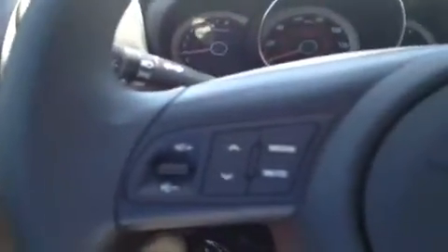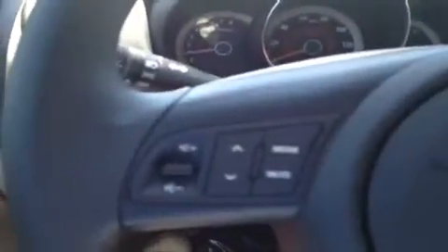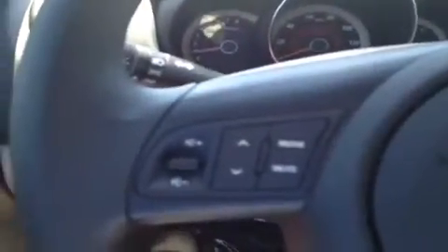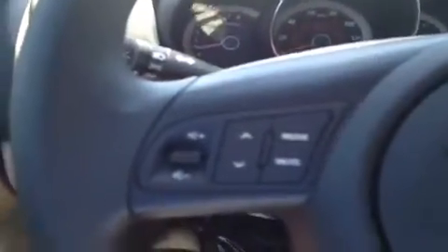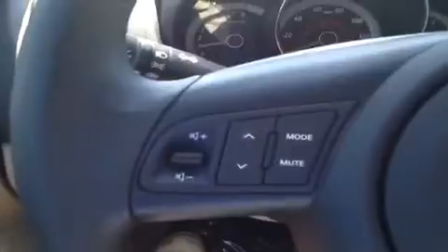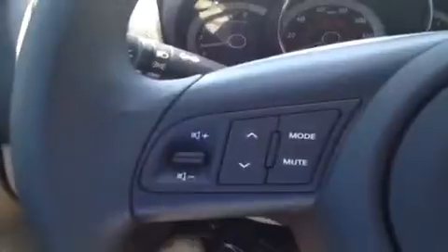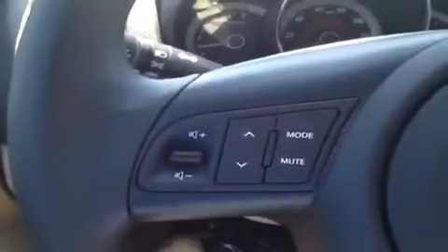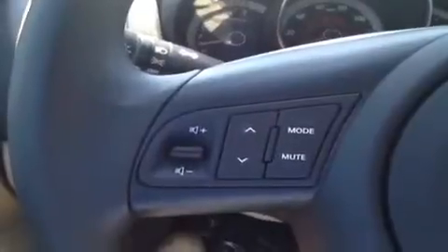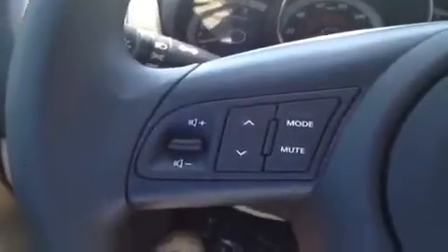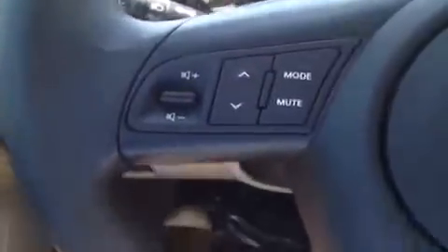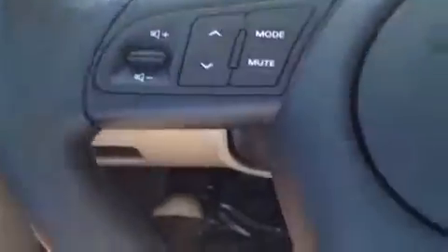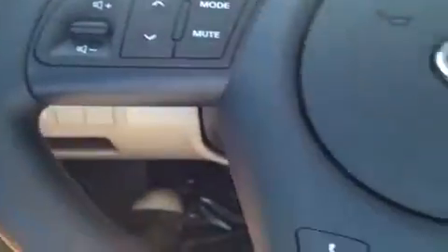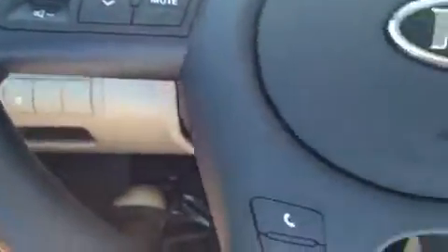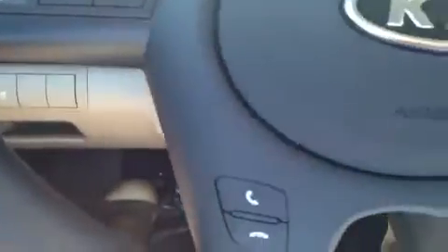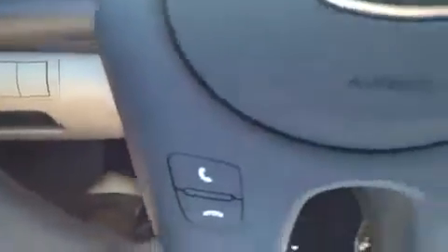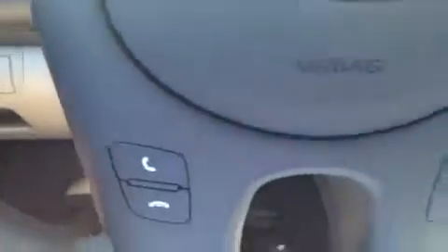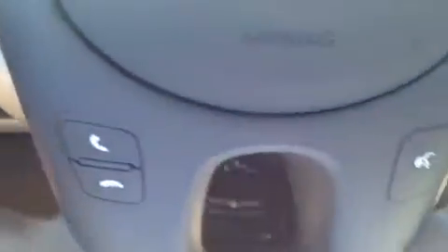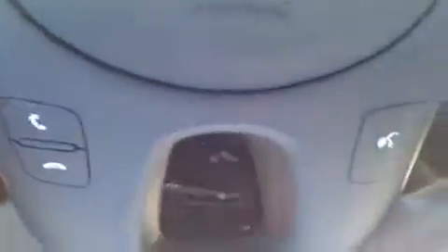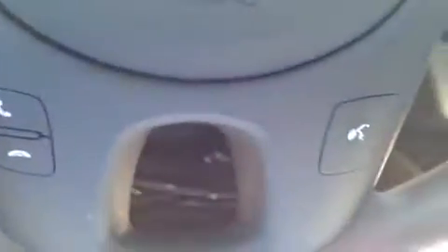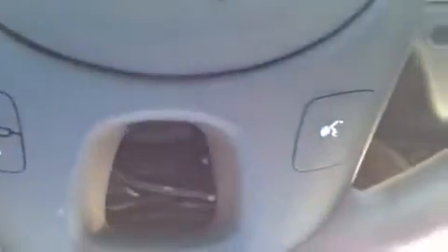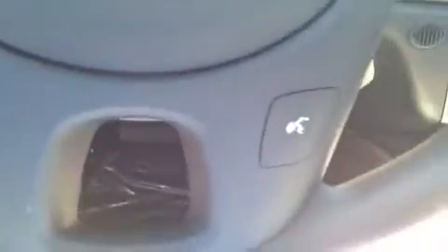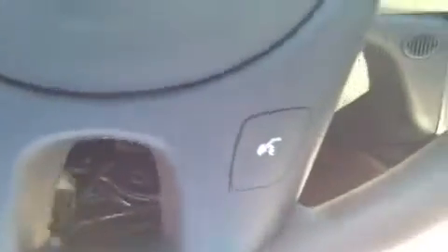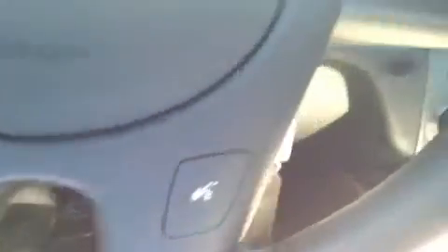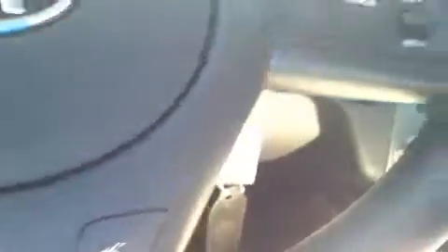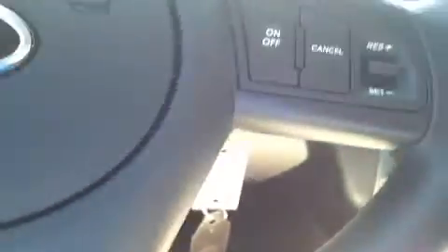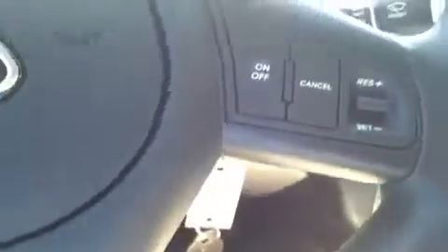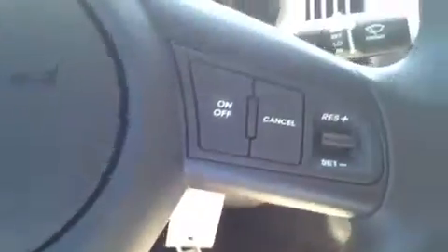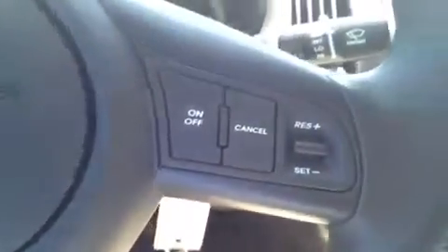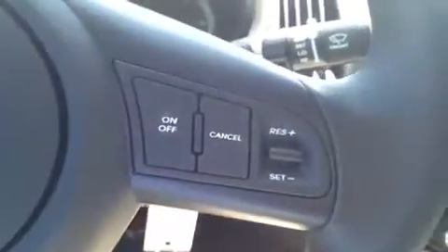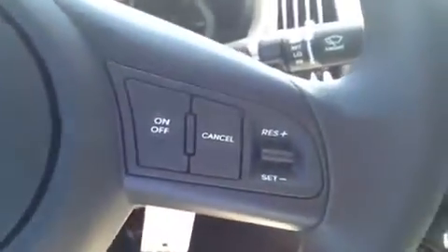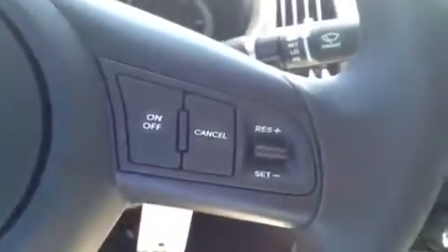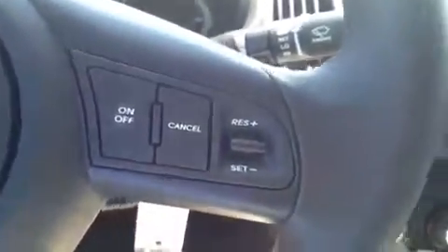Right here we have the steering wheel-mounted stereo controls, hands-free phone controls, and the cruise control.